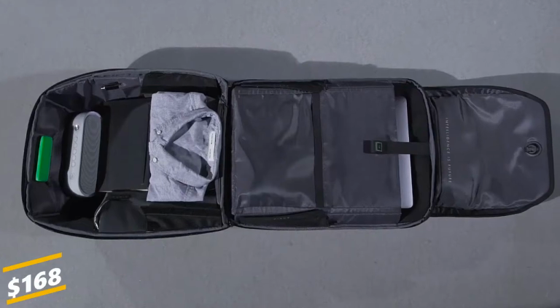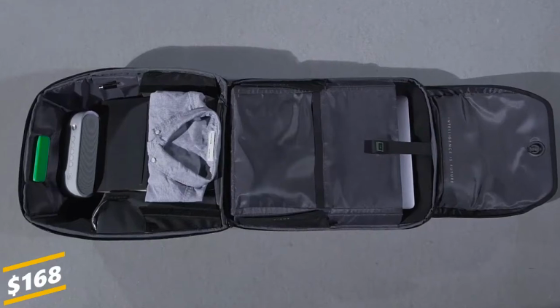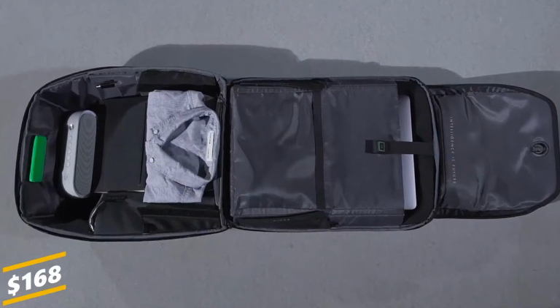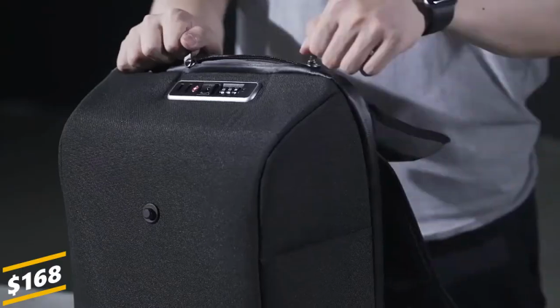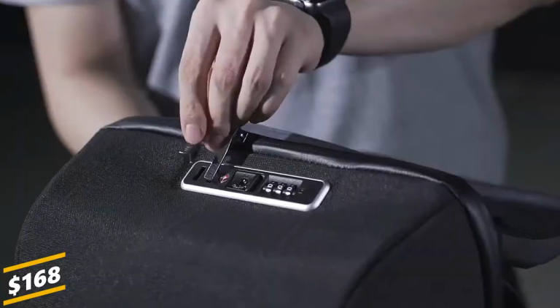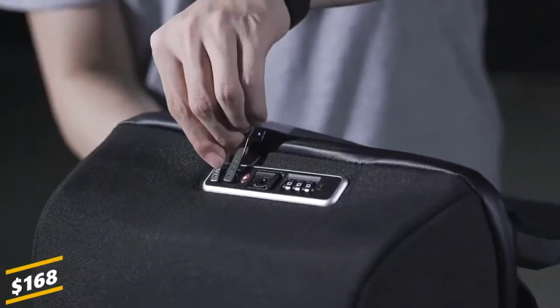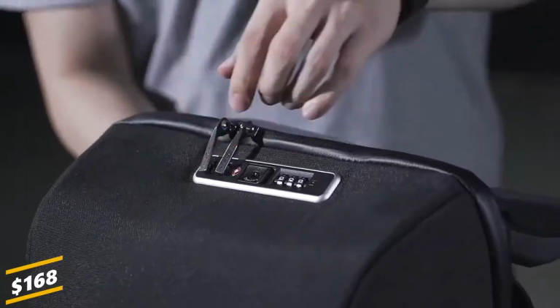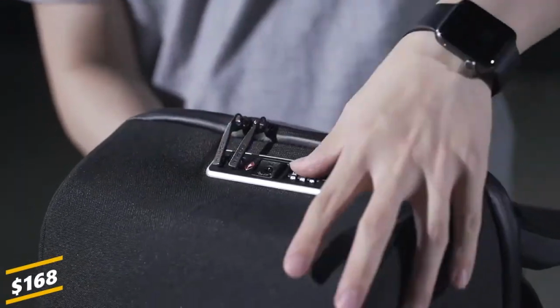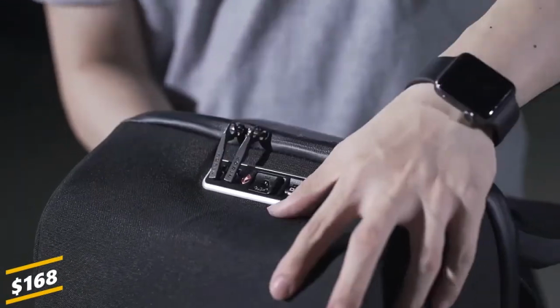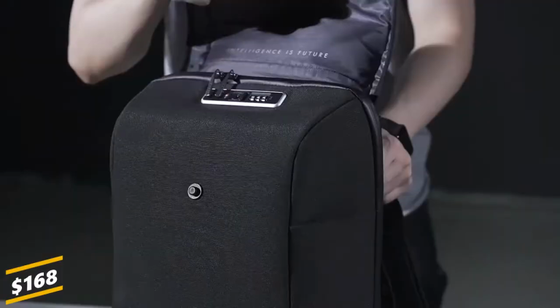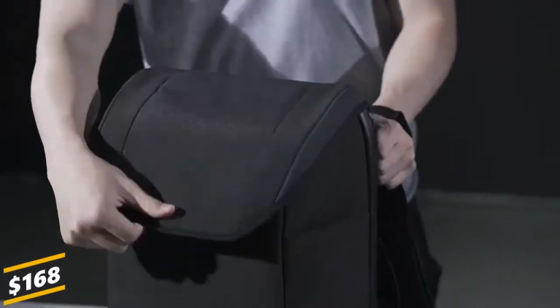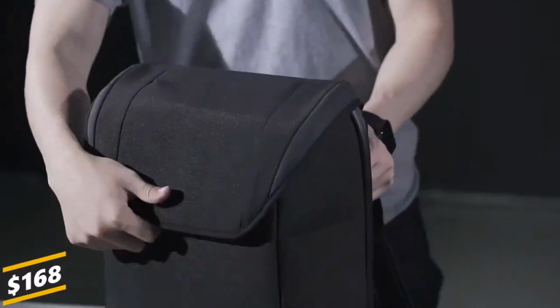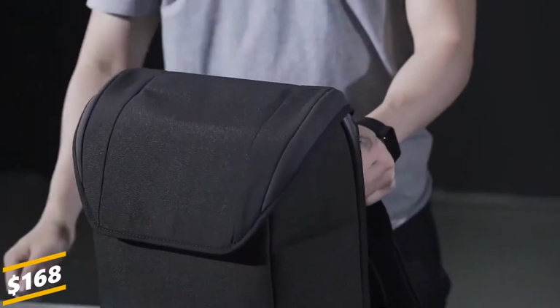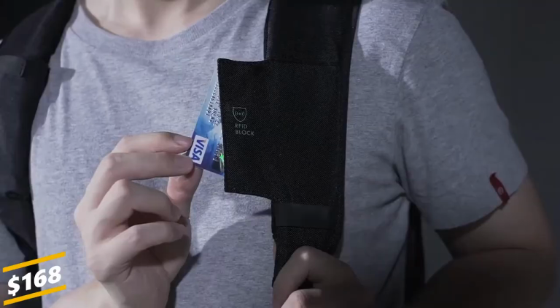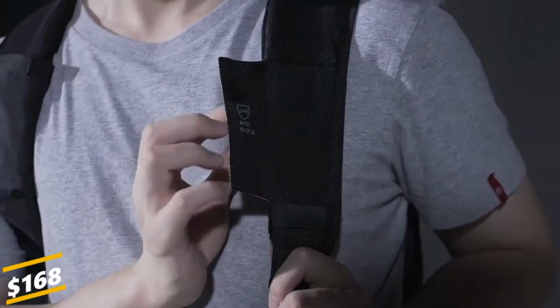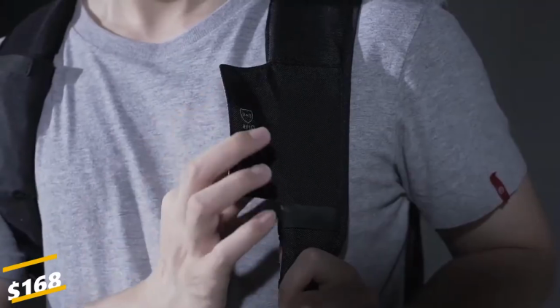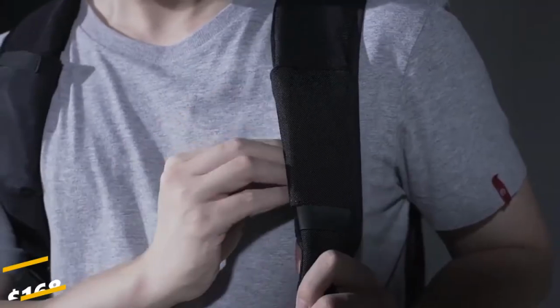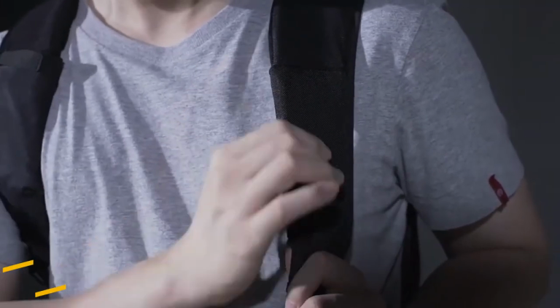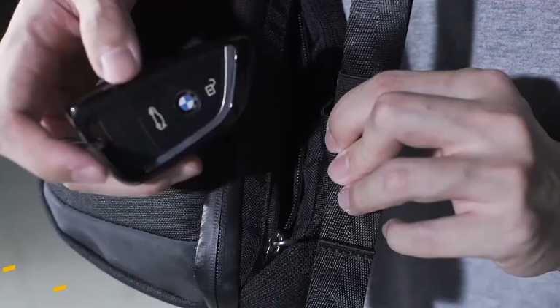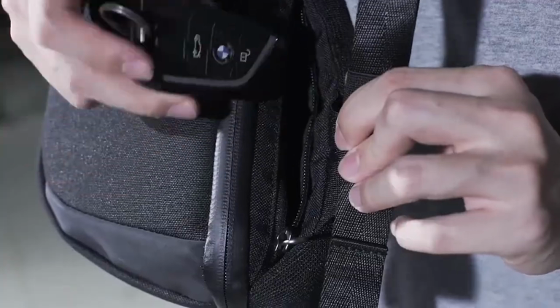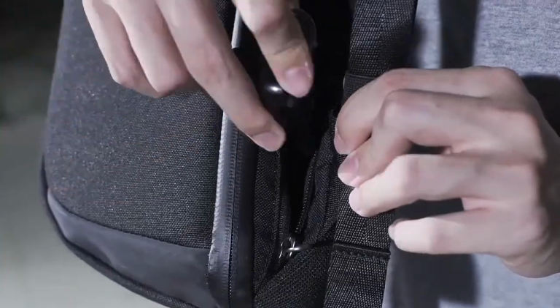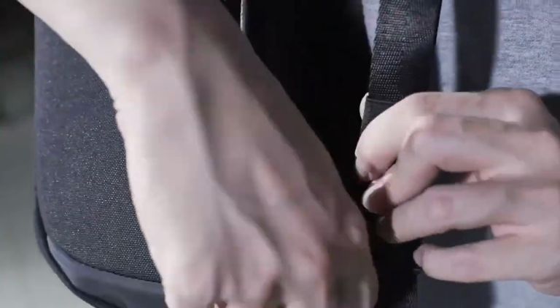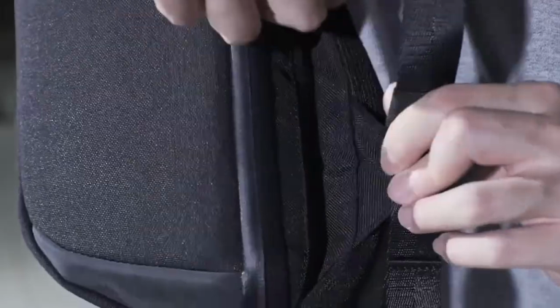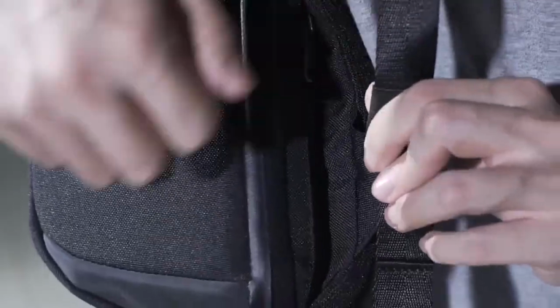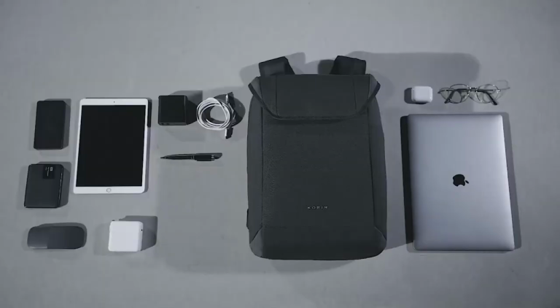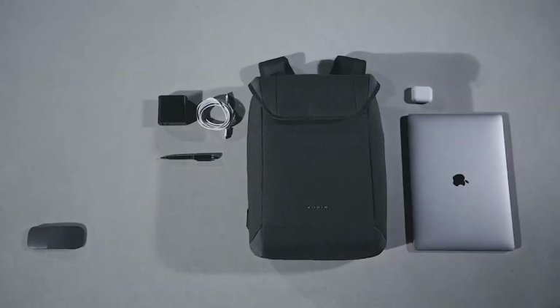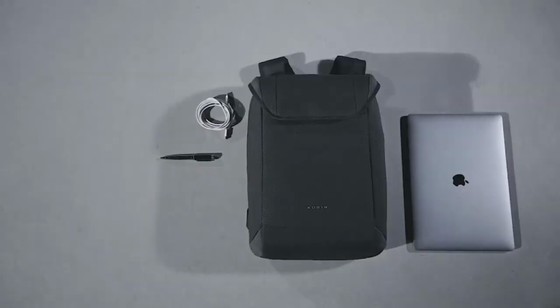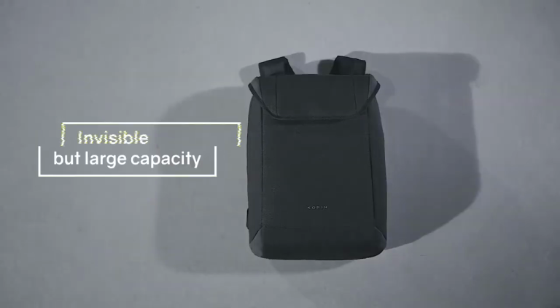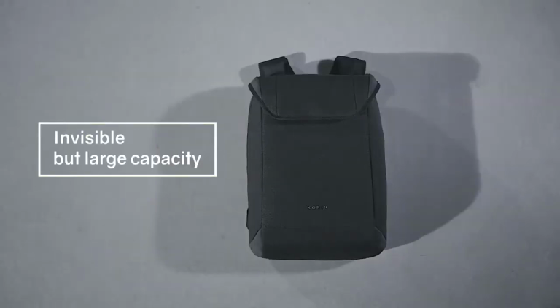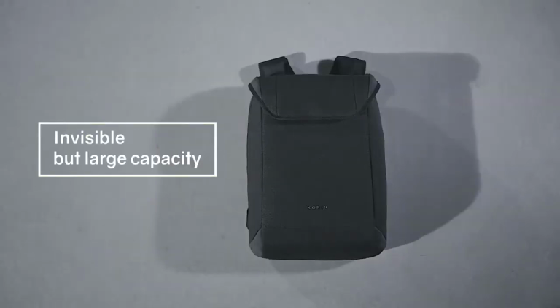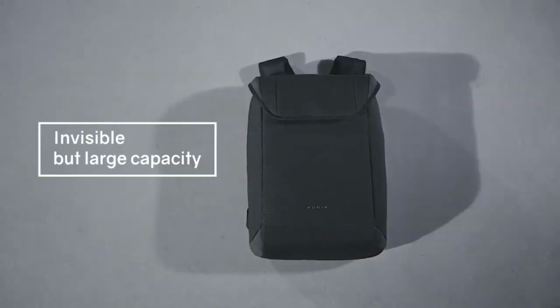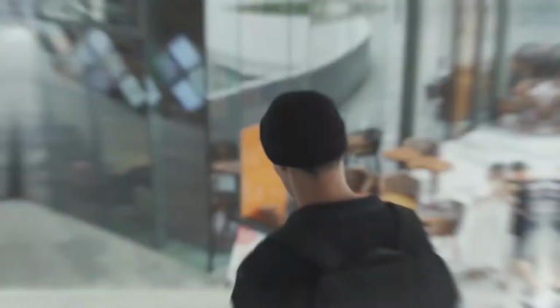The ClickPack X is priced at just 168 US dollars, weighs only 1.2 kilograms, and offers up to 18 liters of storage volume.